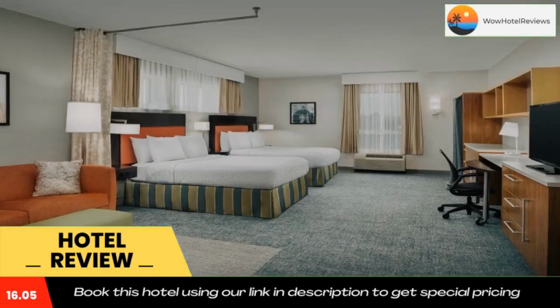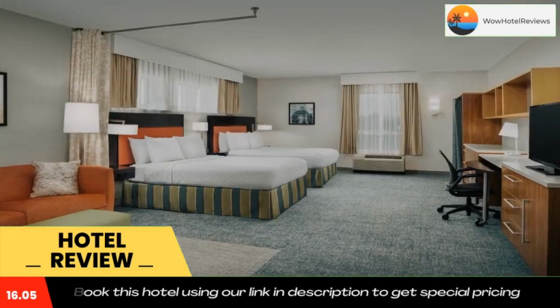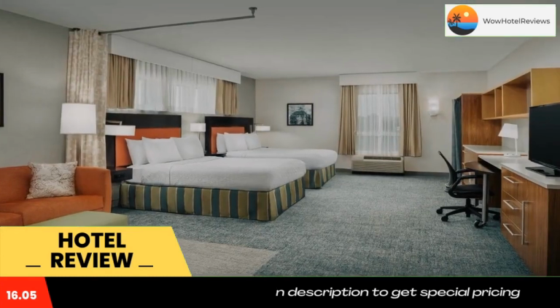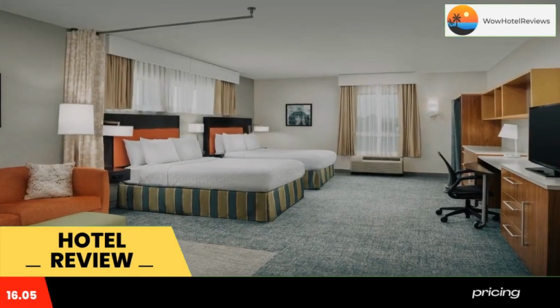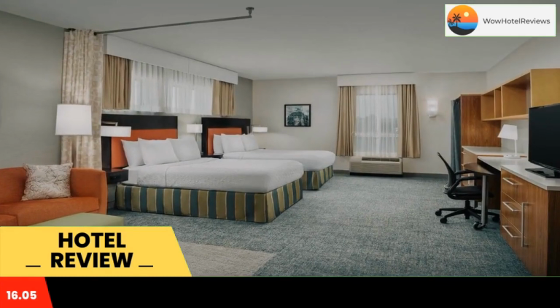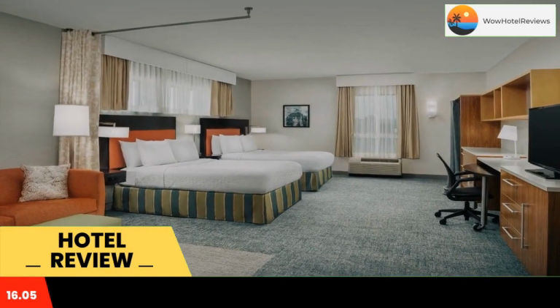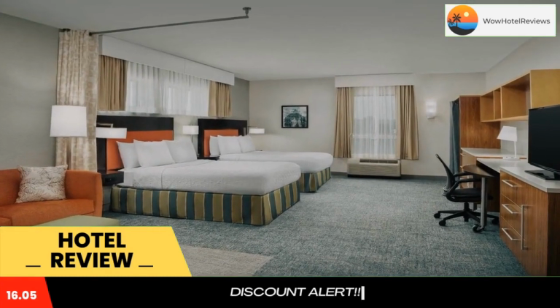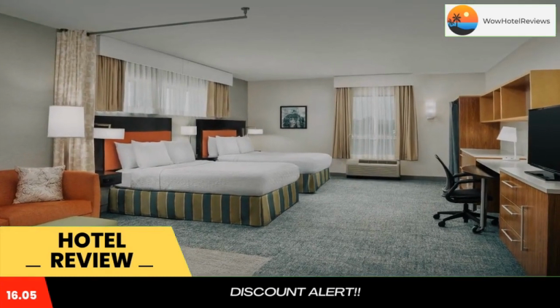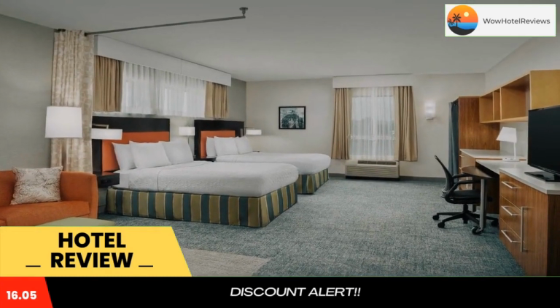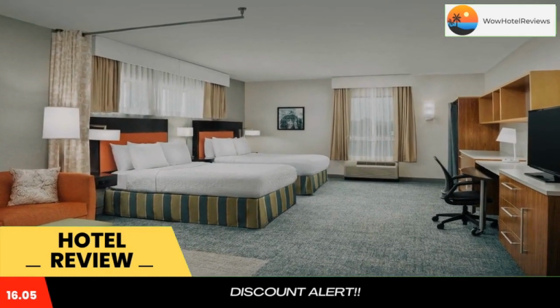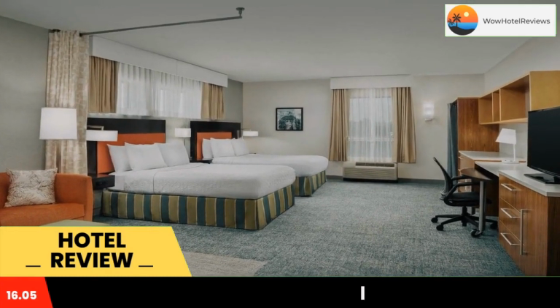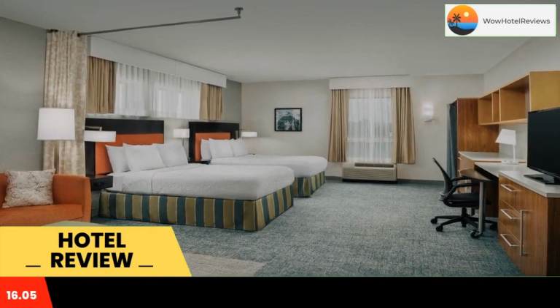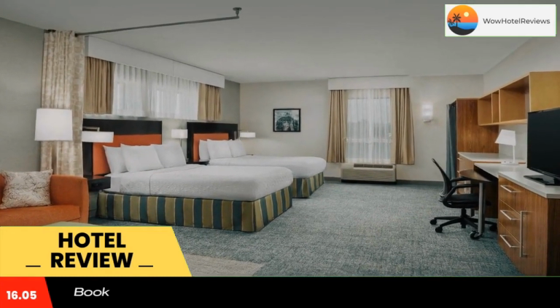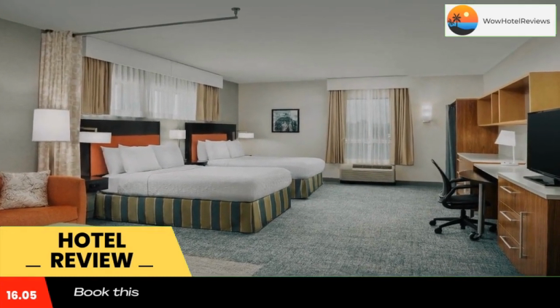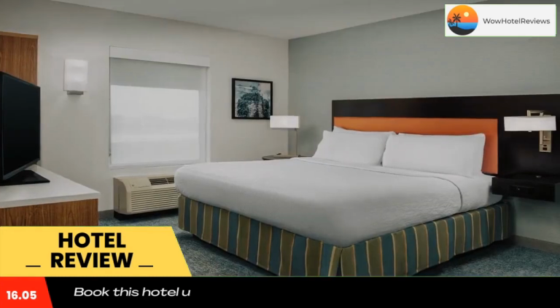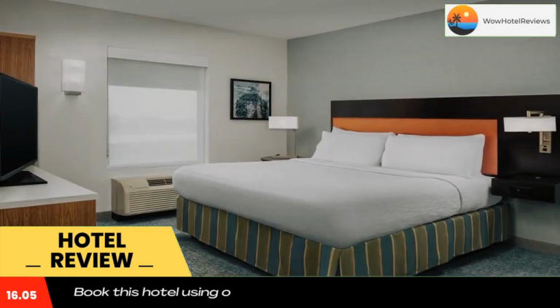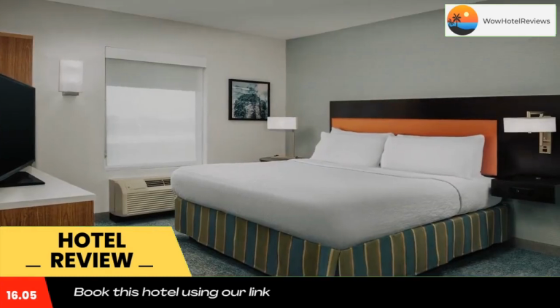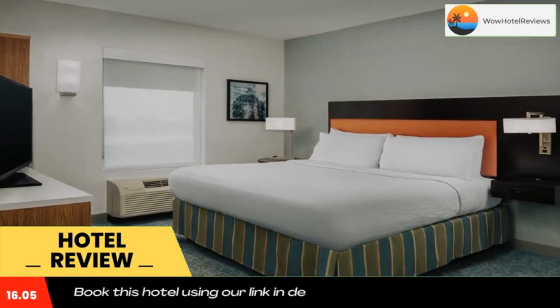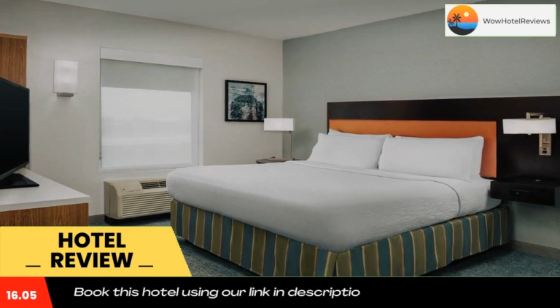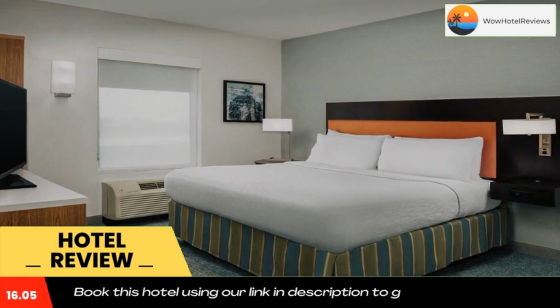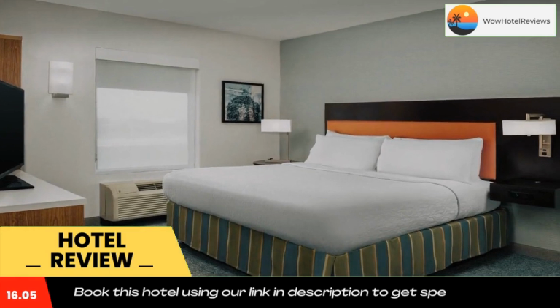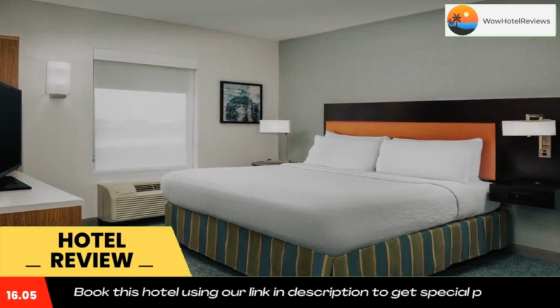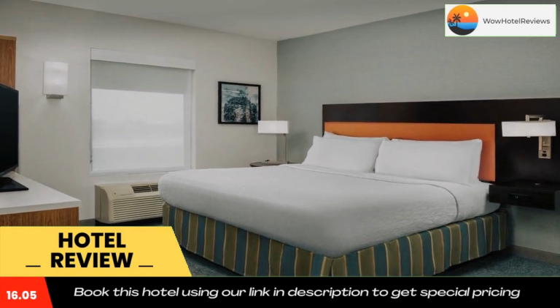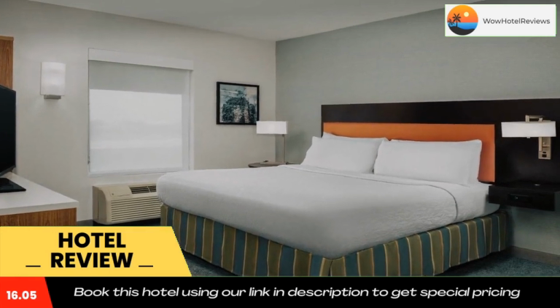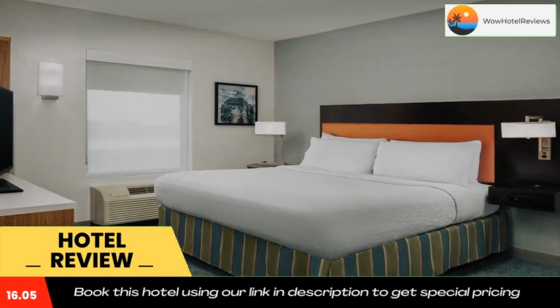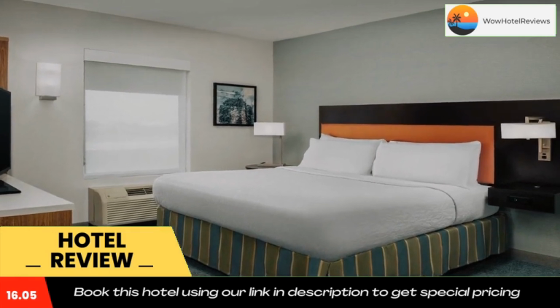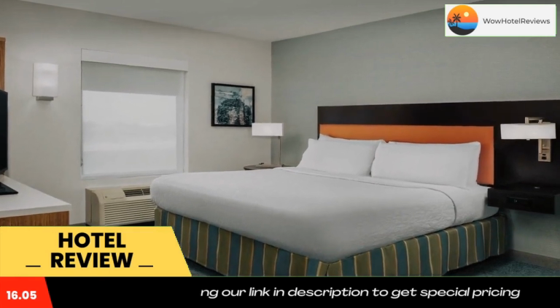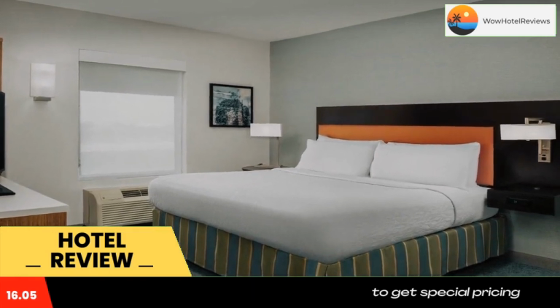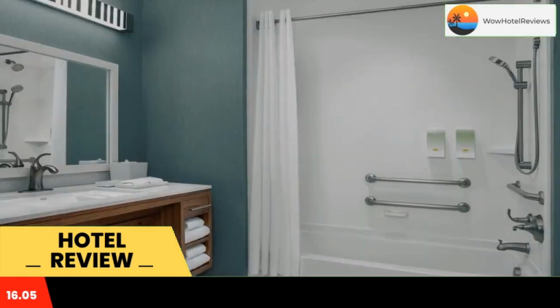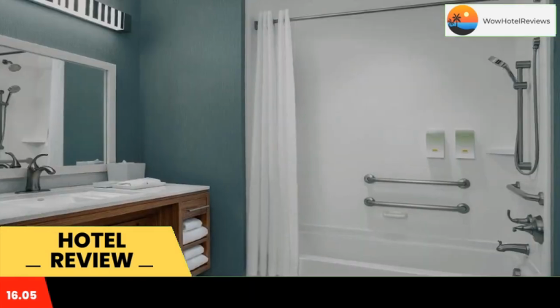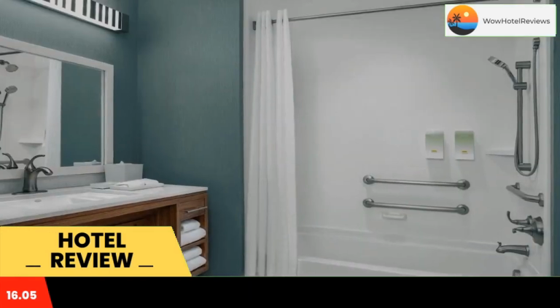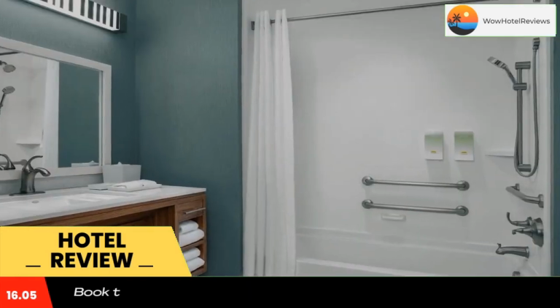The 6th Street Historic District is 17 miles from the property, and Round Rock Premium Outlets are 6.9 miles away. Use our link in the description to get a special discount on this hotel.